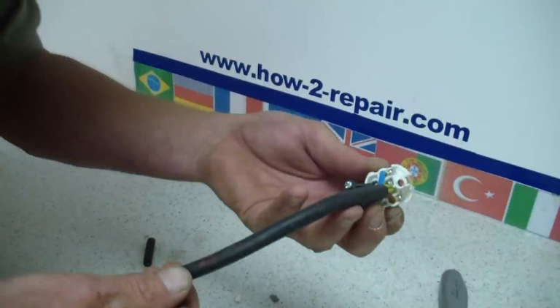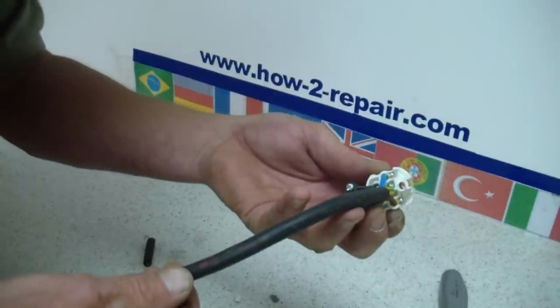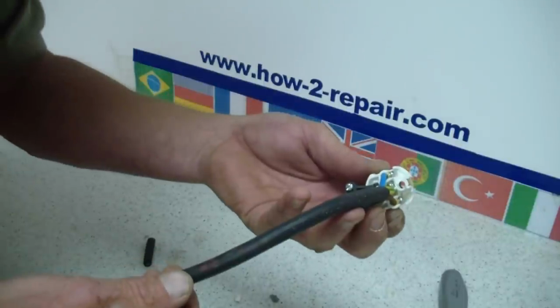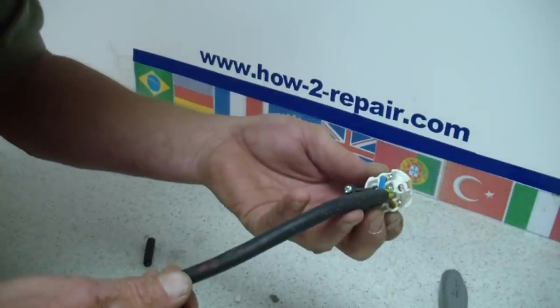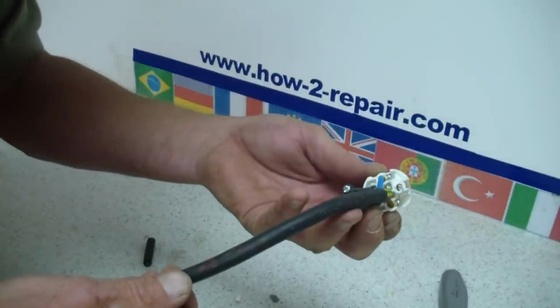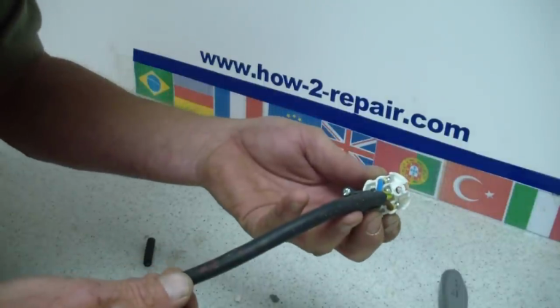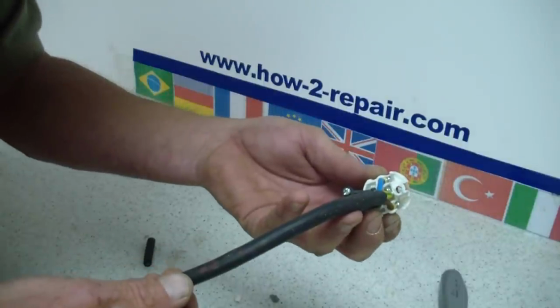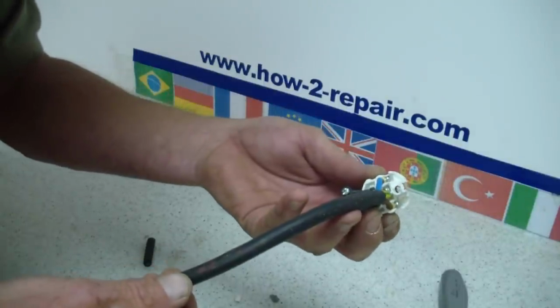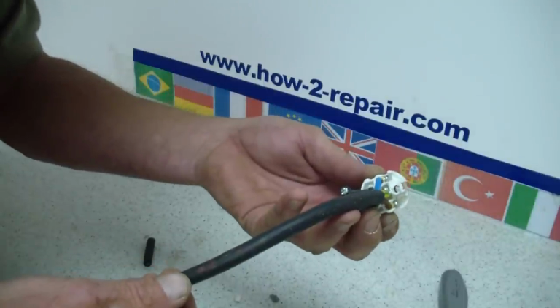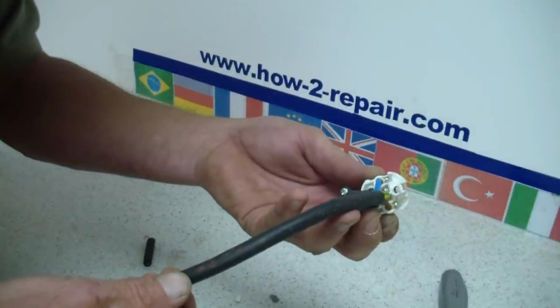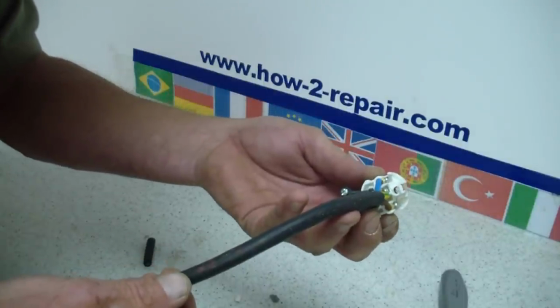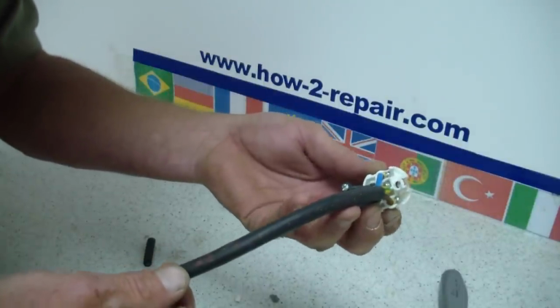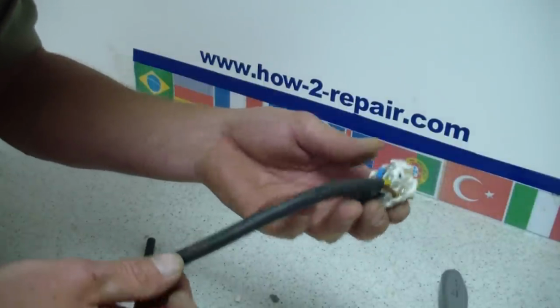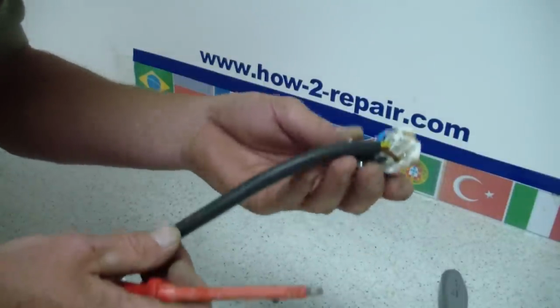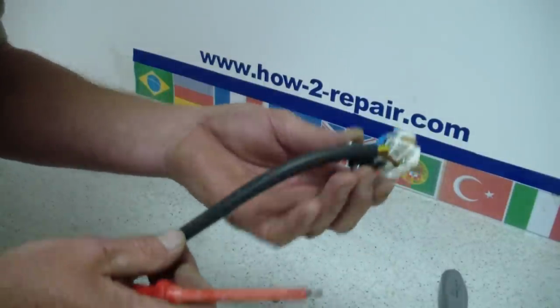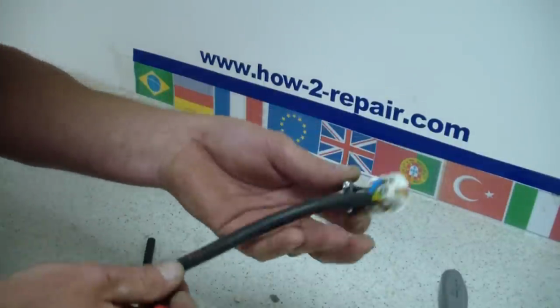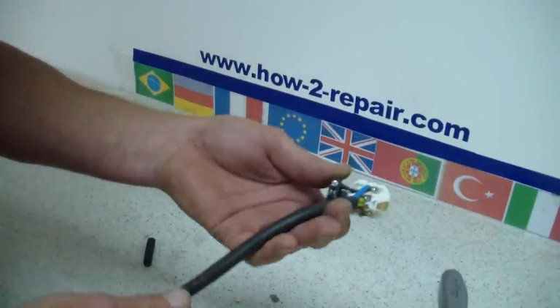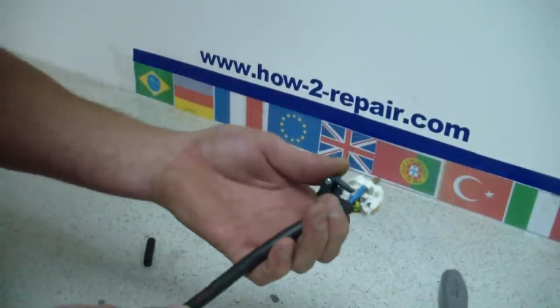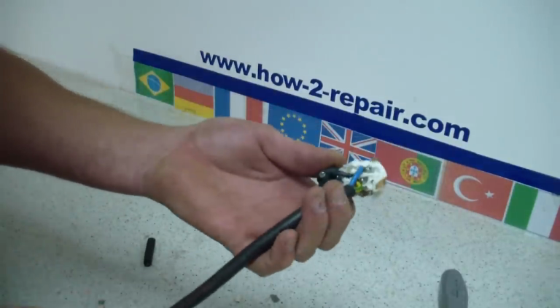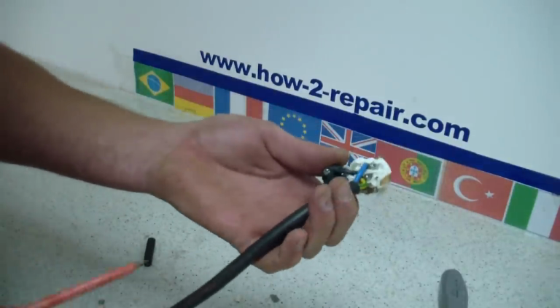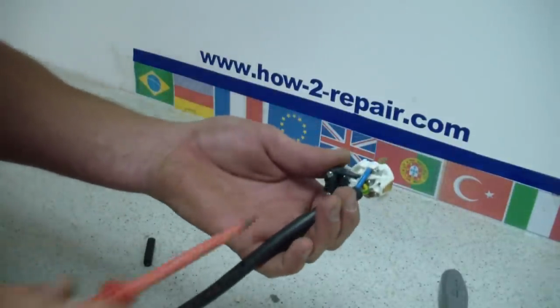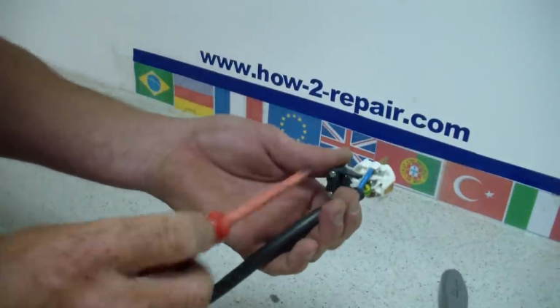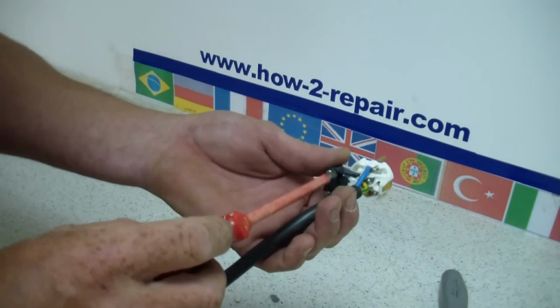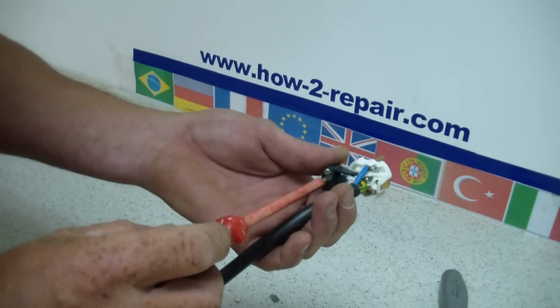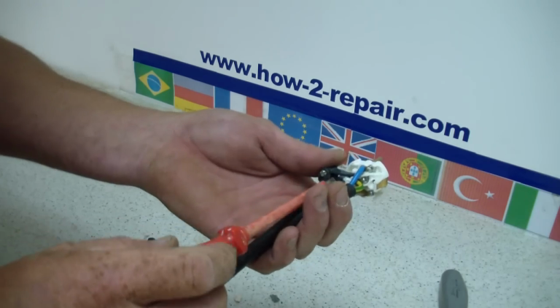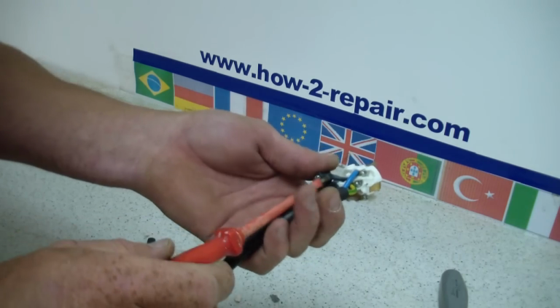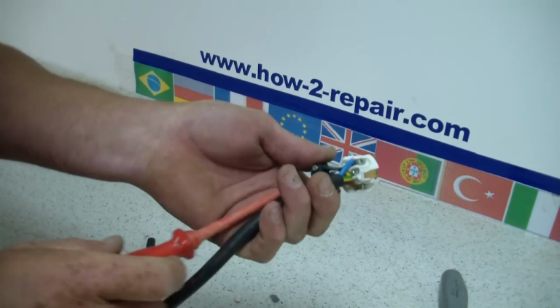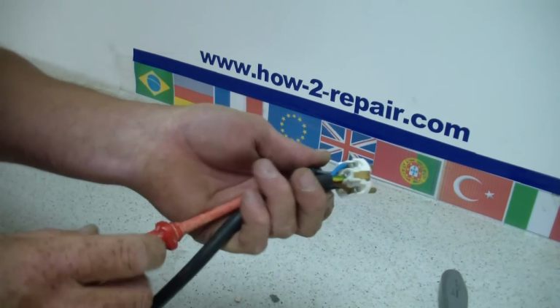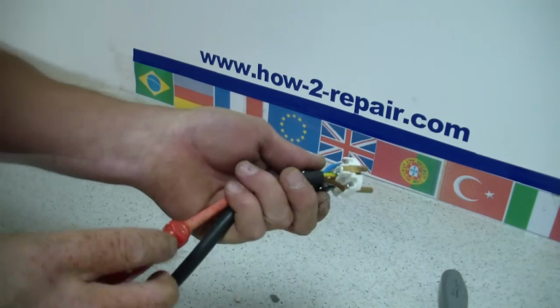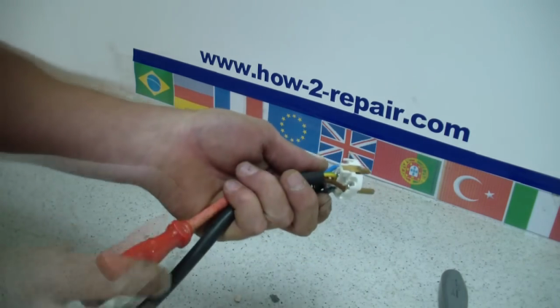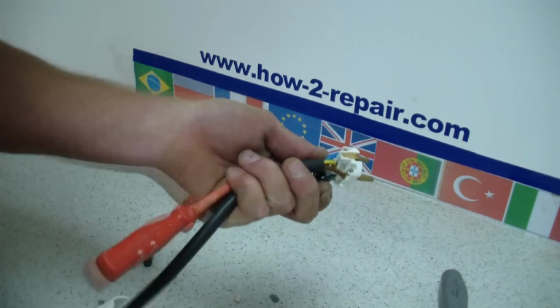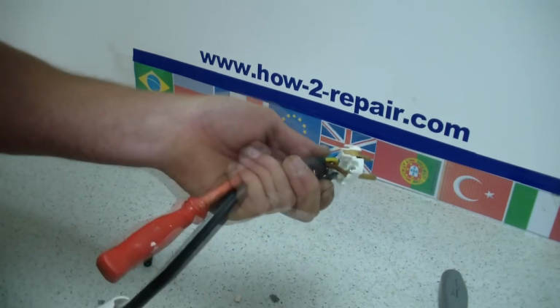So we actually only have two pins that go into the actual socket itself.